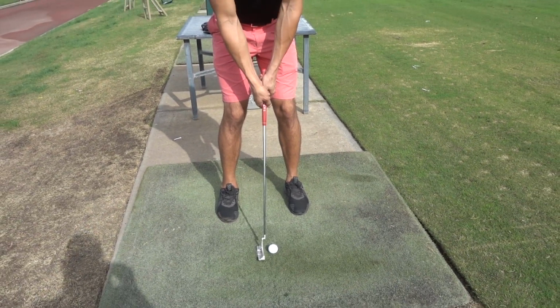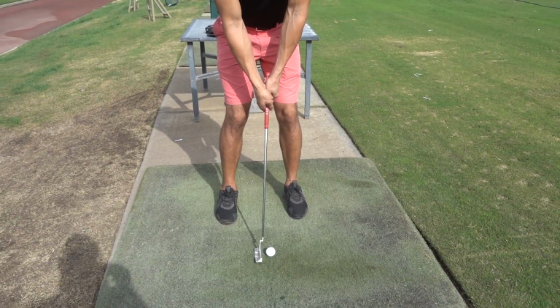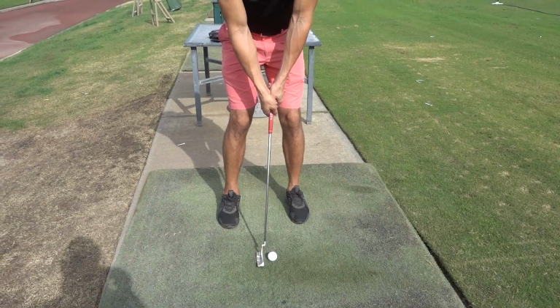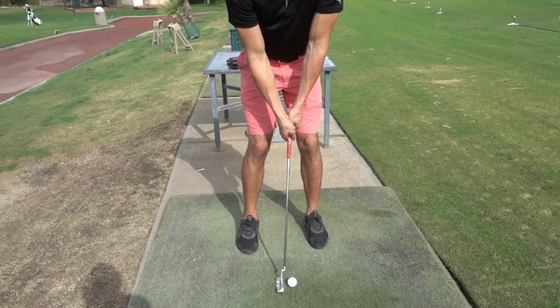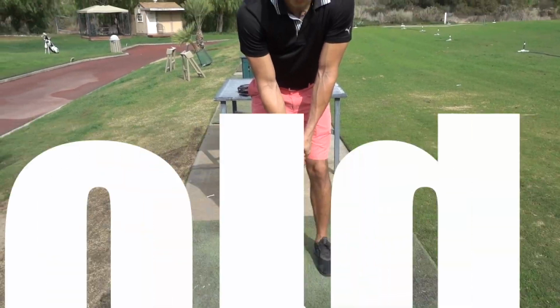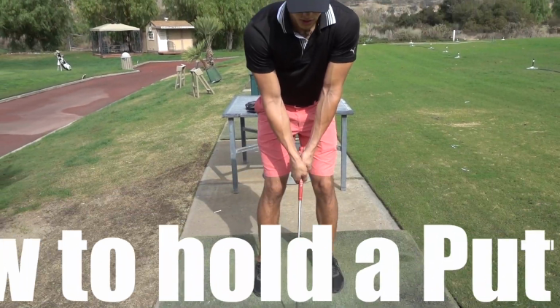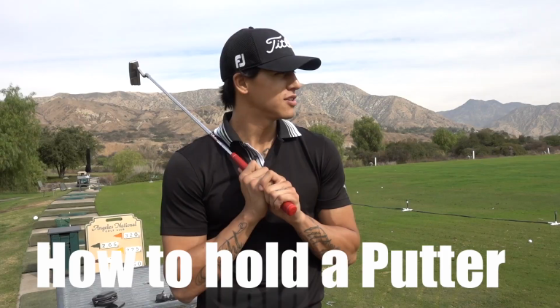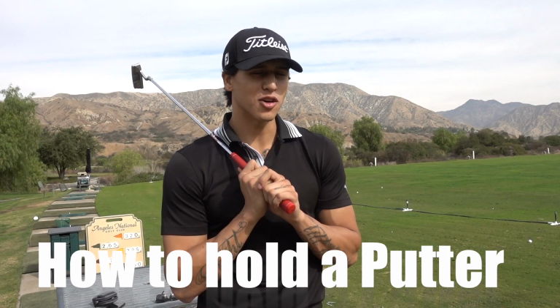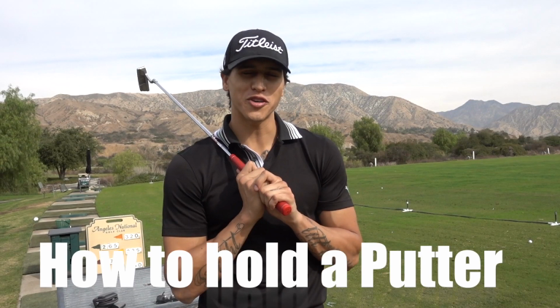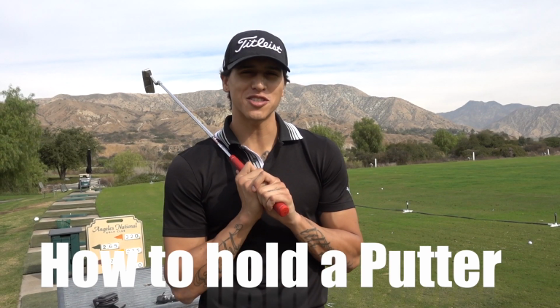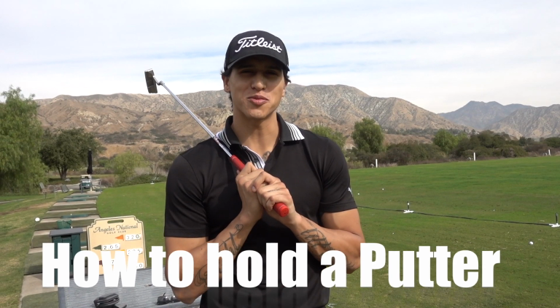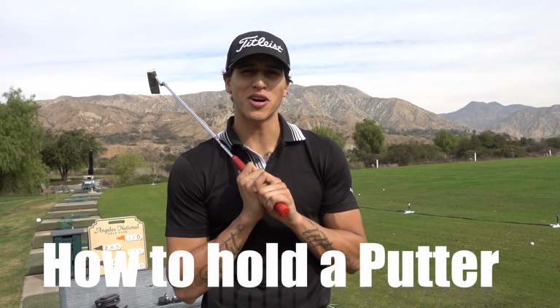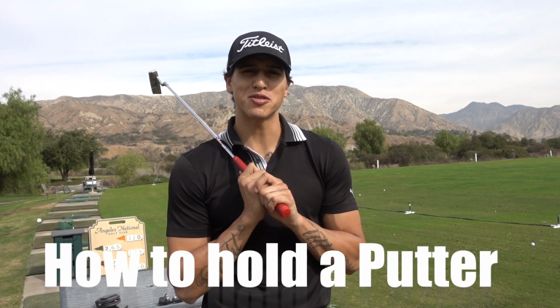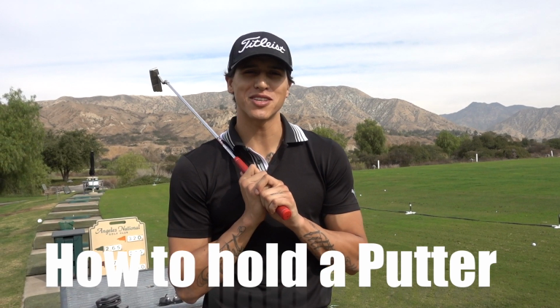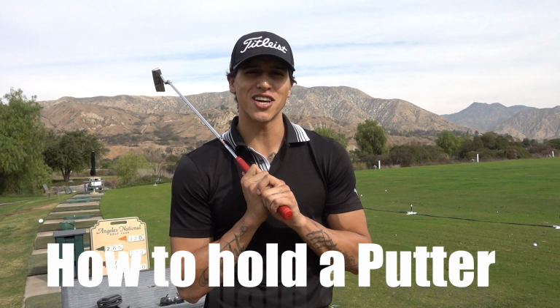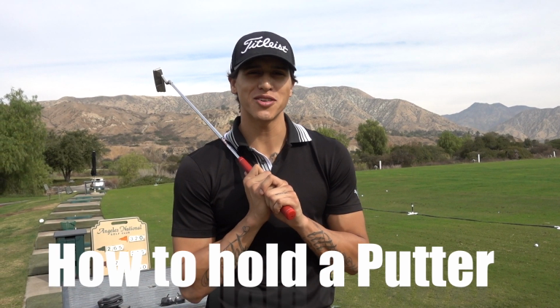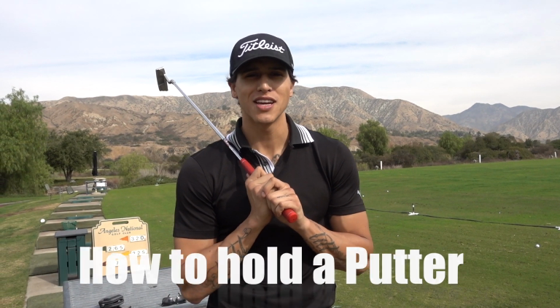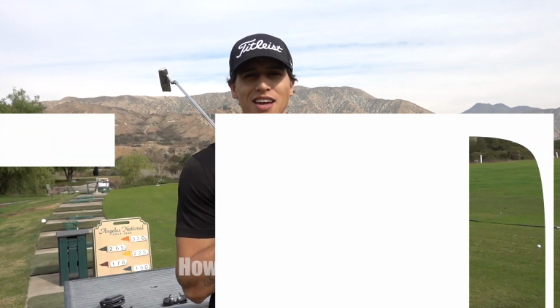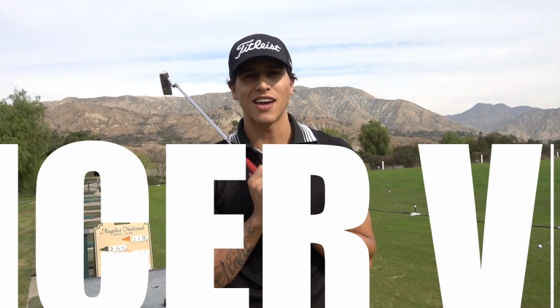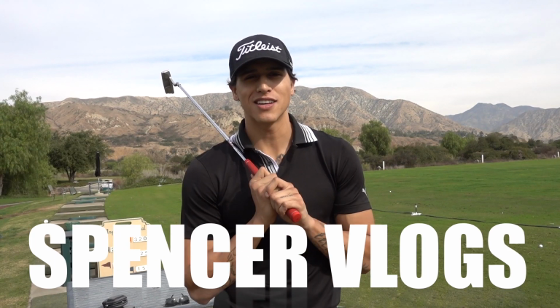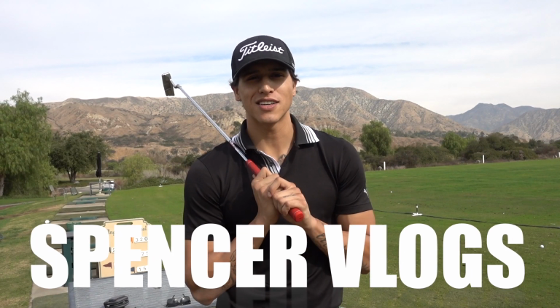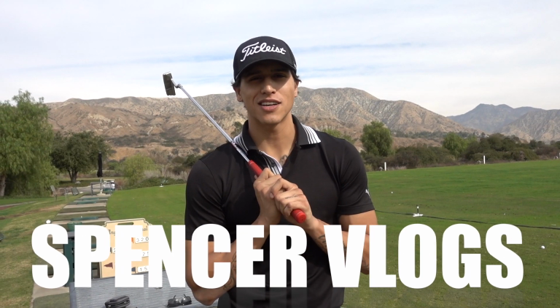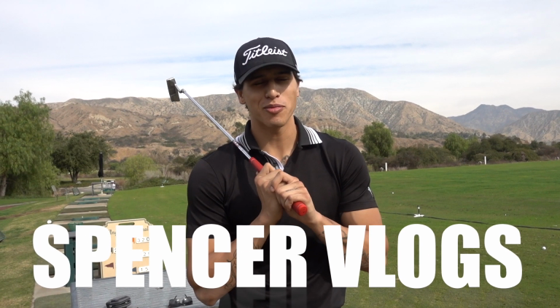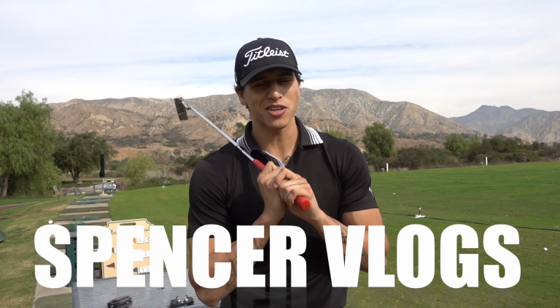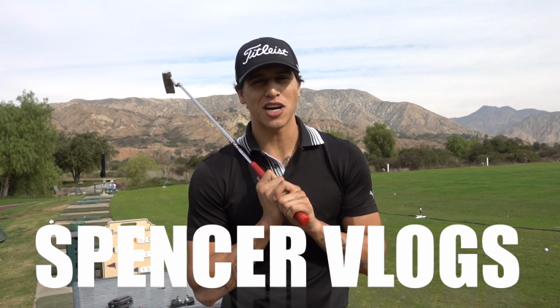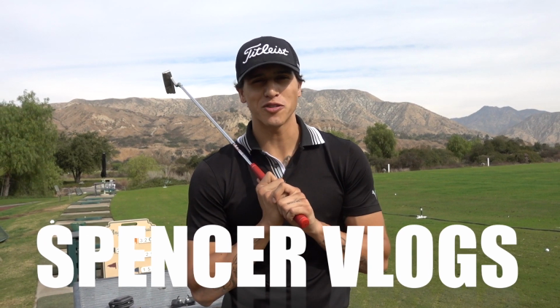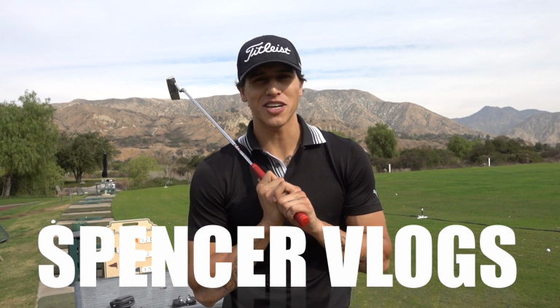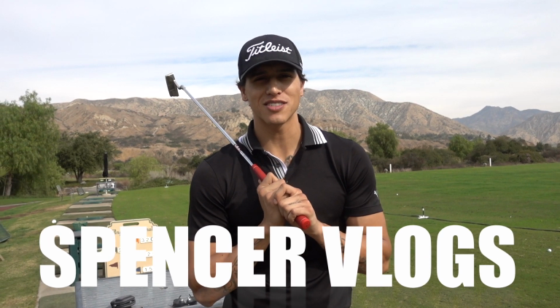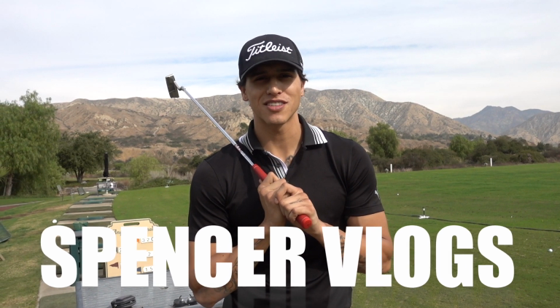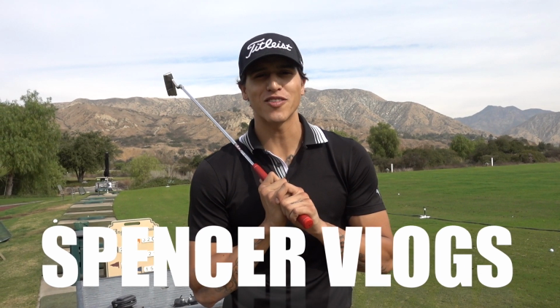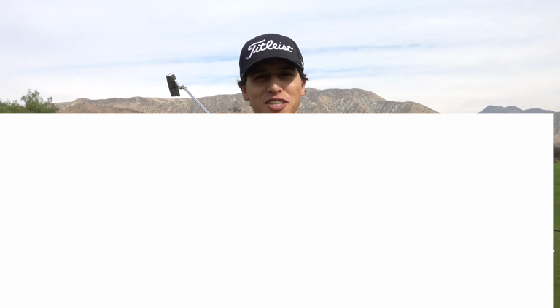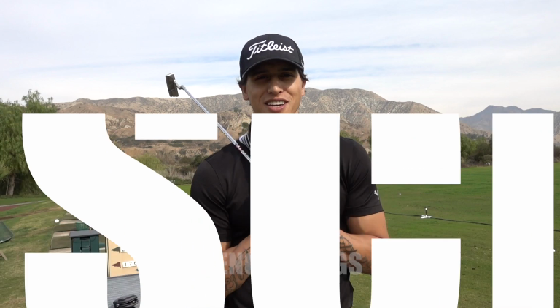Don't forget to subscribe to my channel, and I'll be looking out for you guys — have a good day!